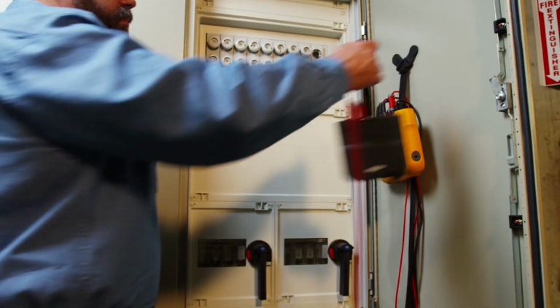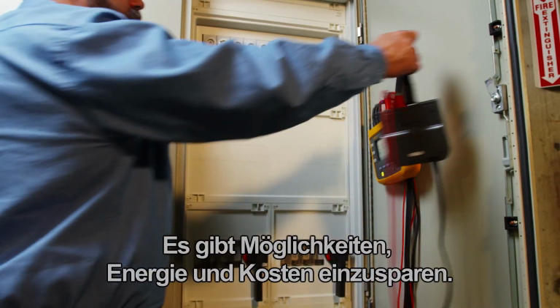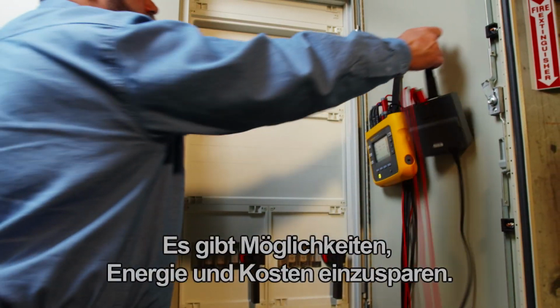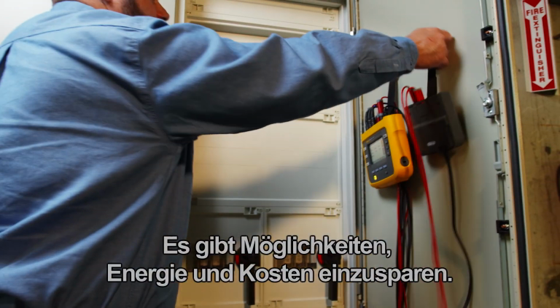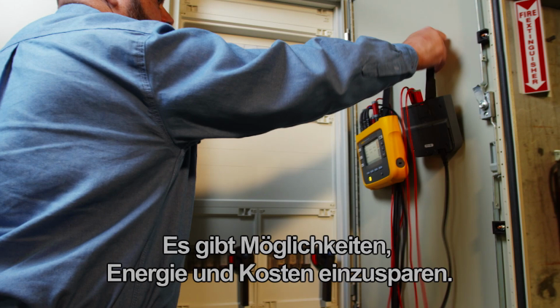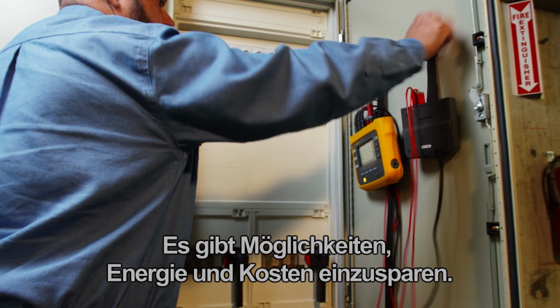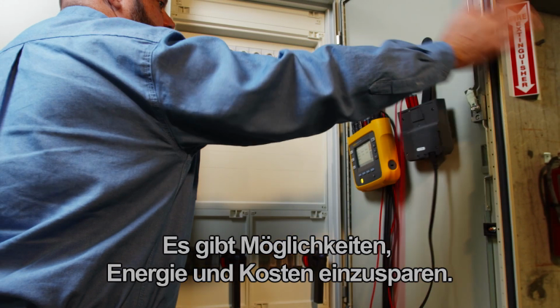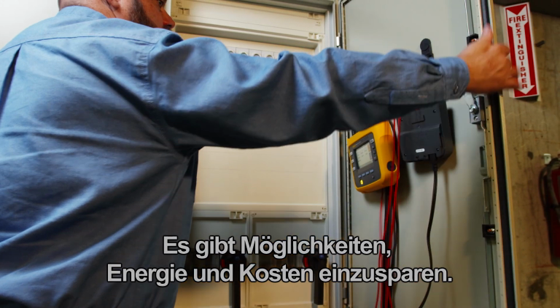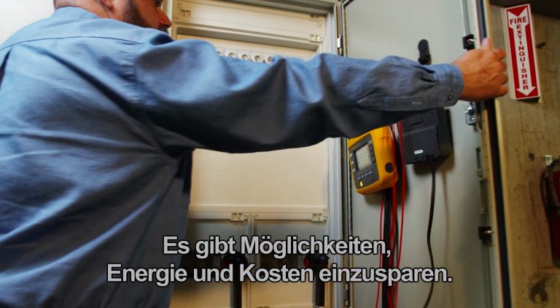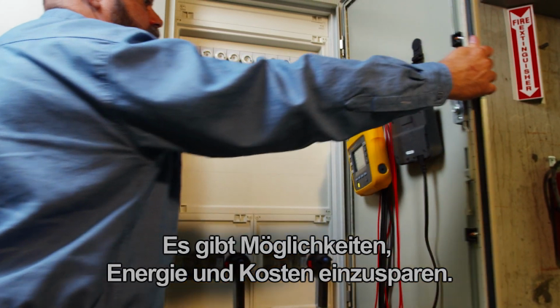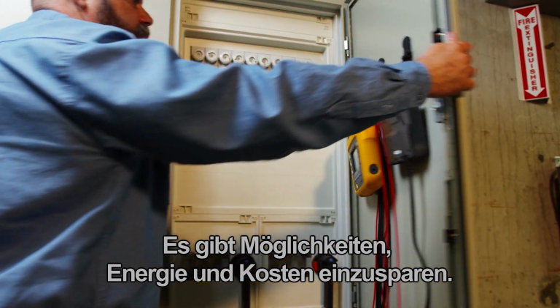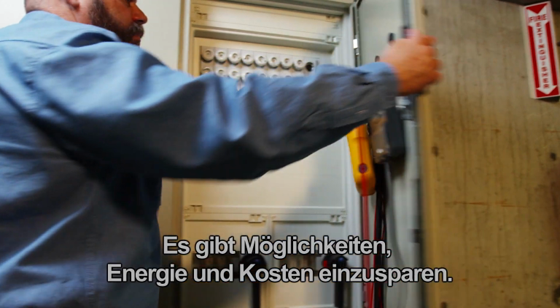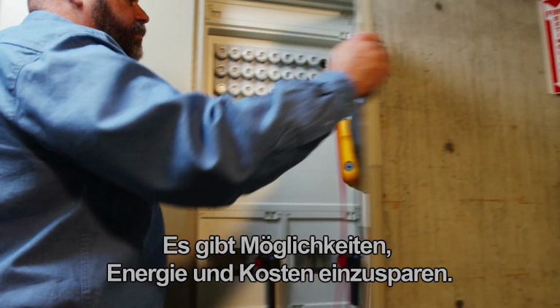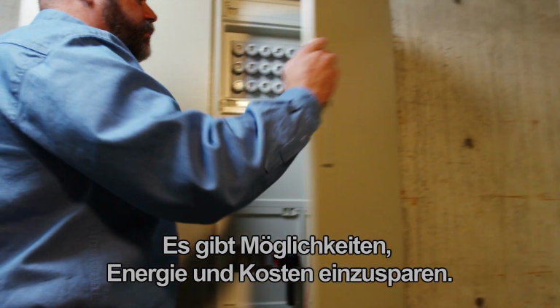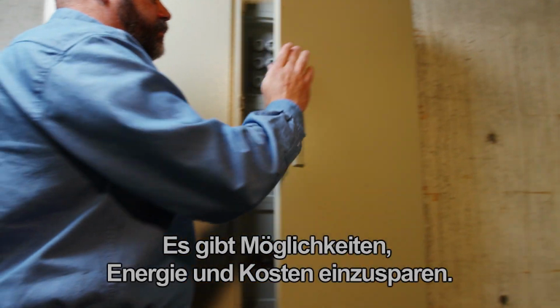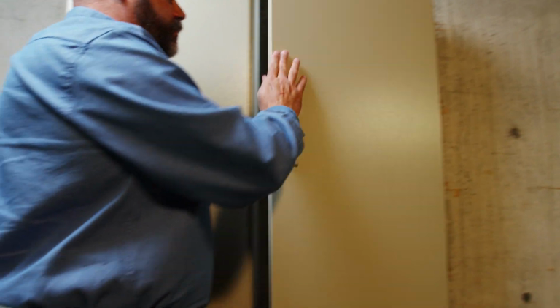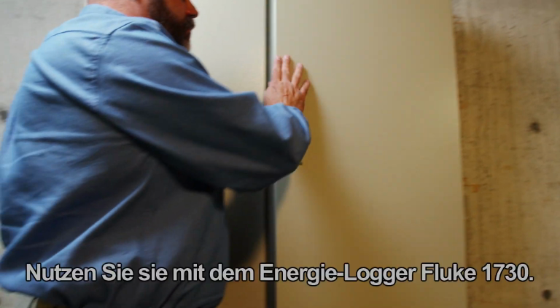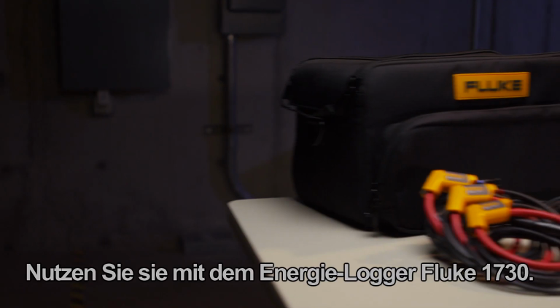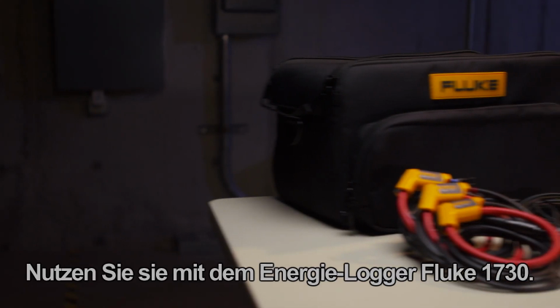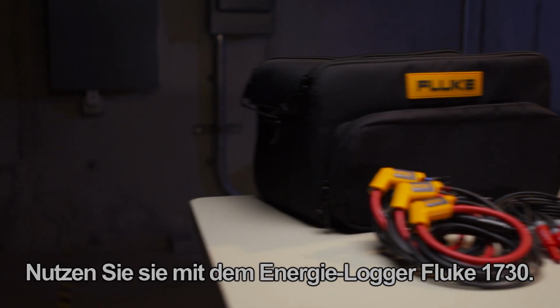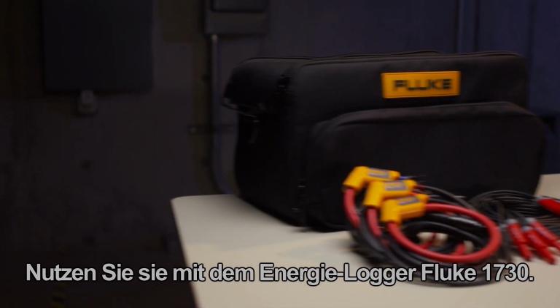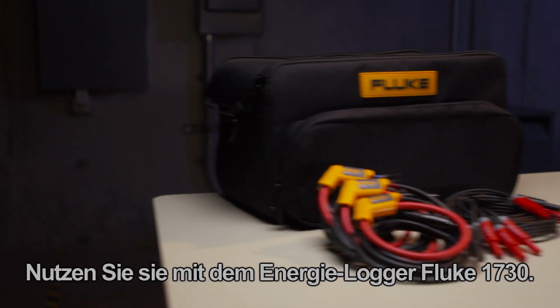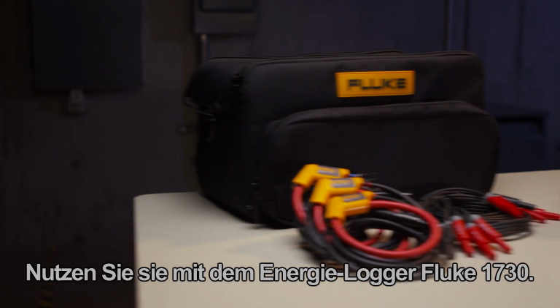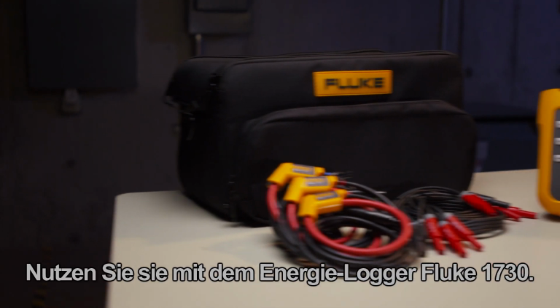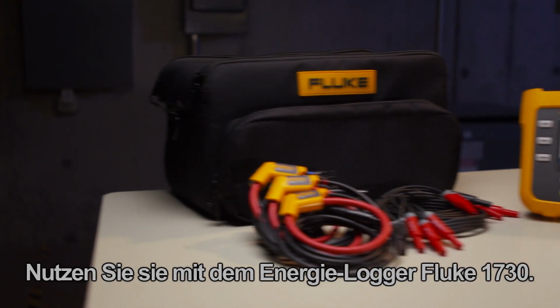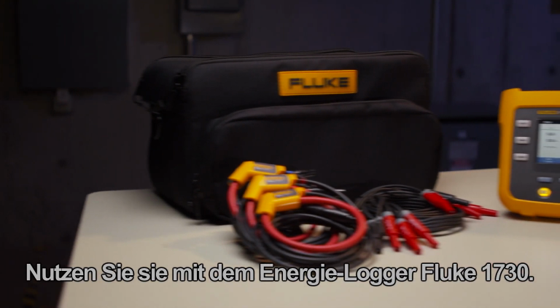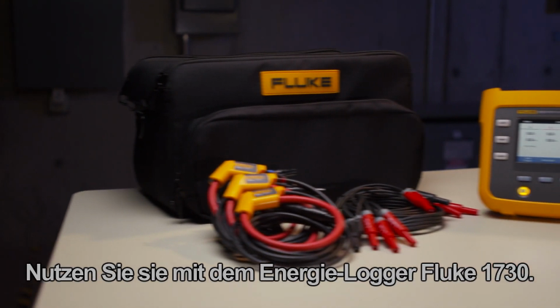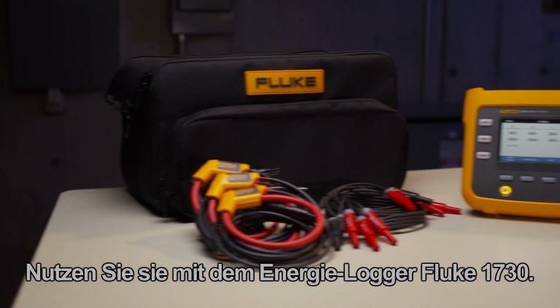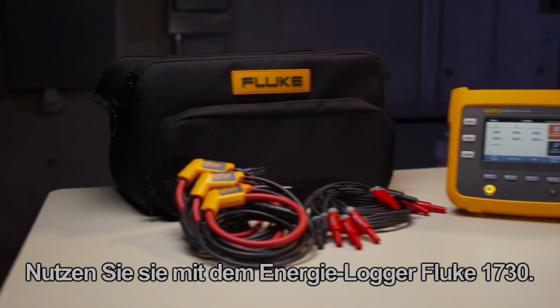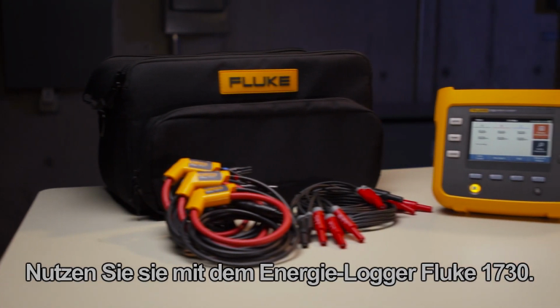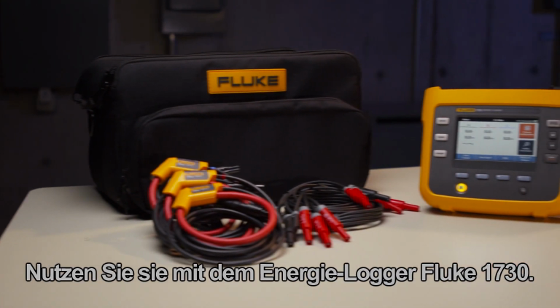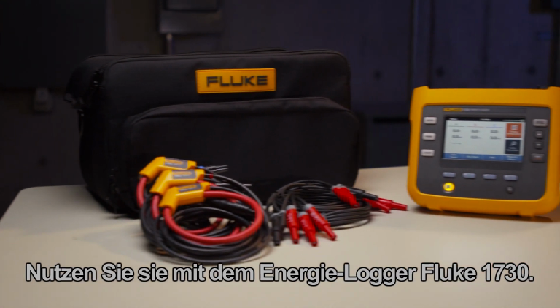Energy and cost reduction opportunities are there. Find them with the Fluke 1730 Energy Logger.